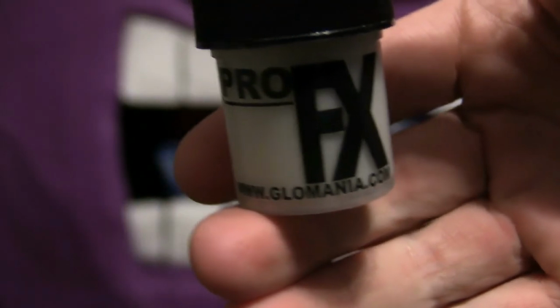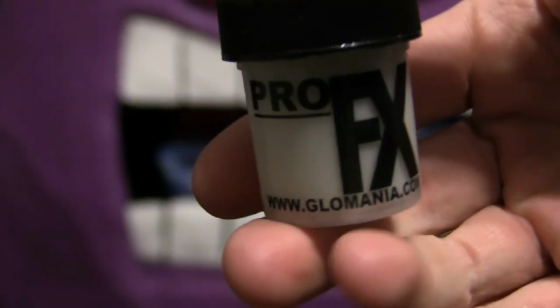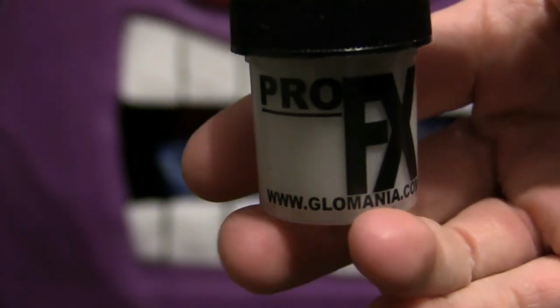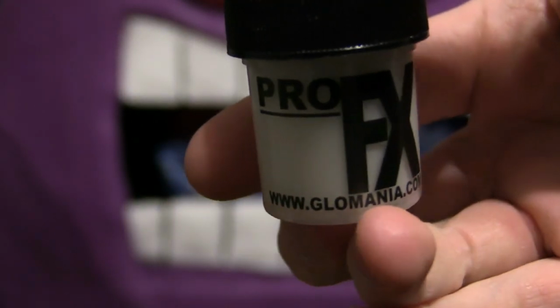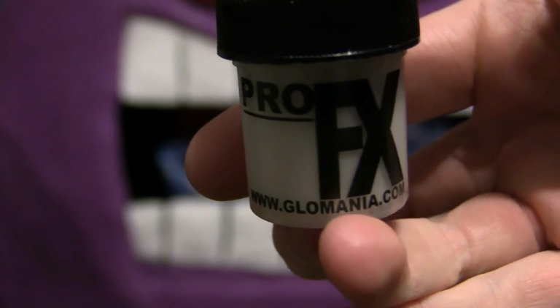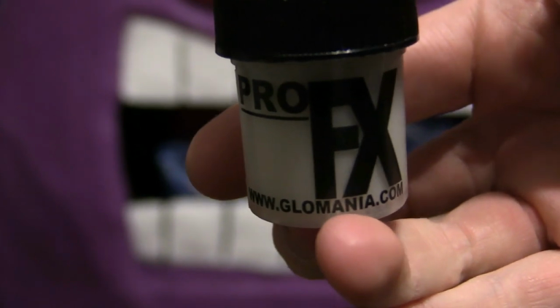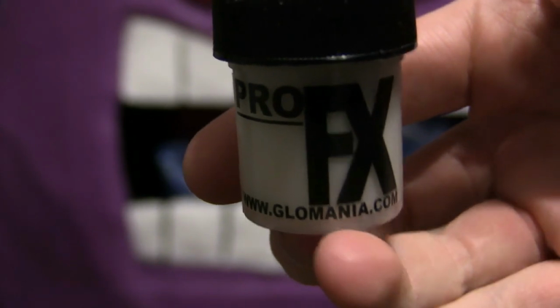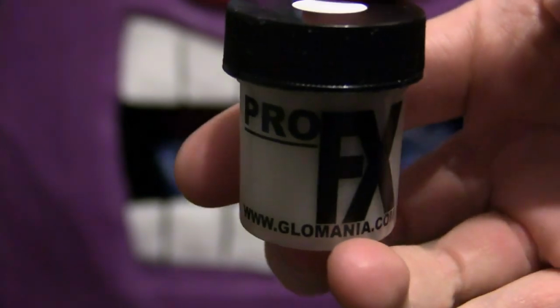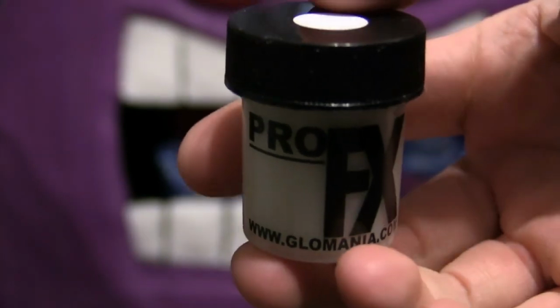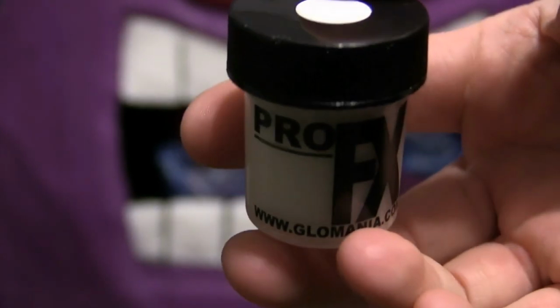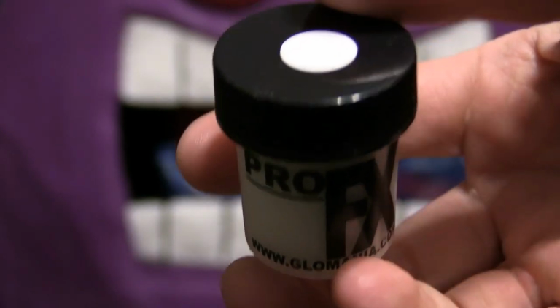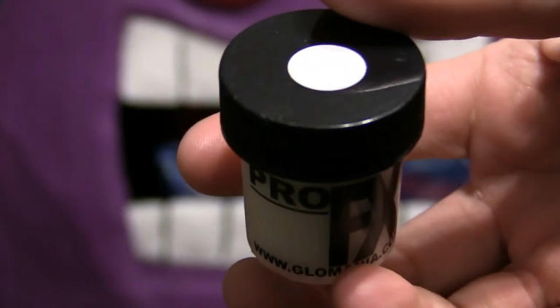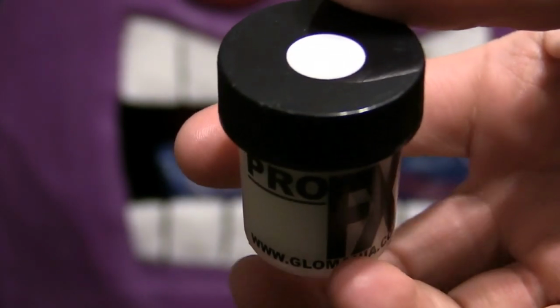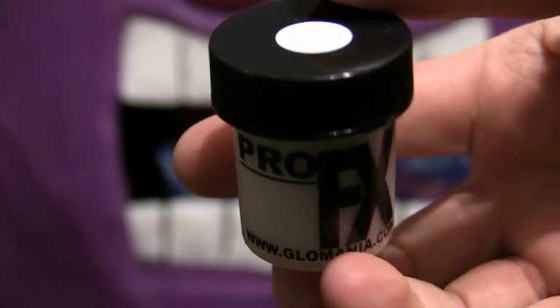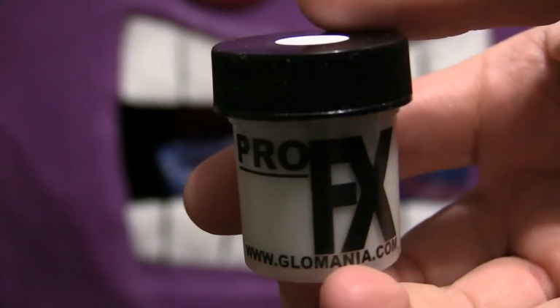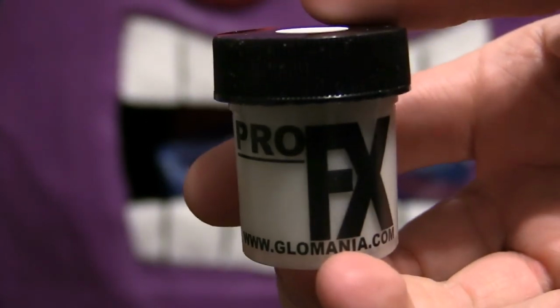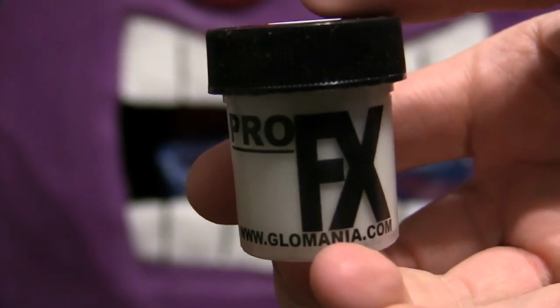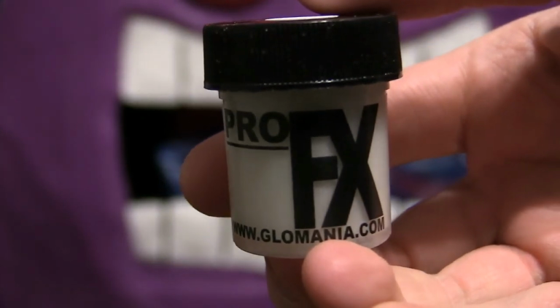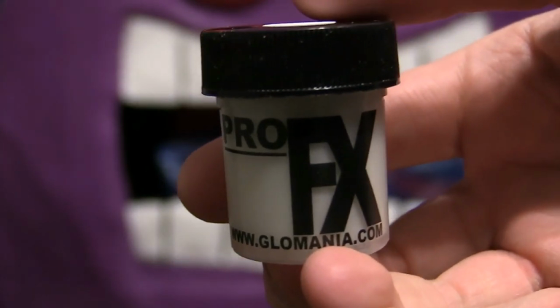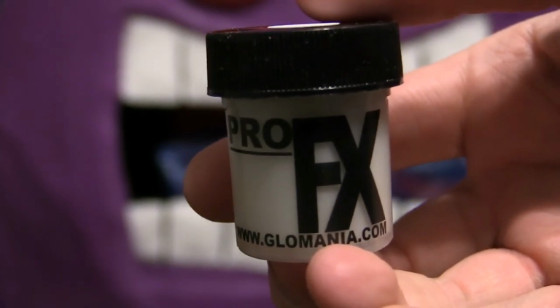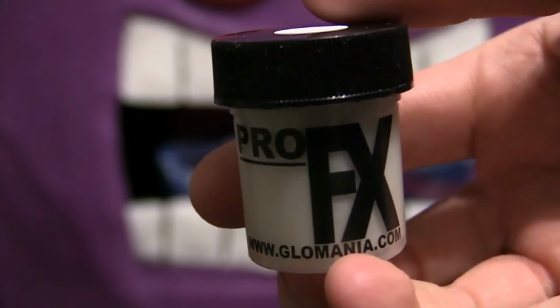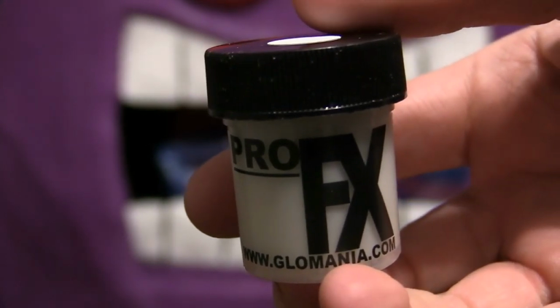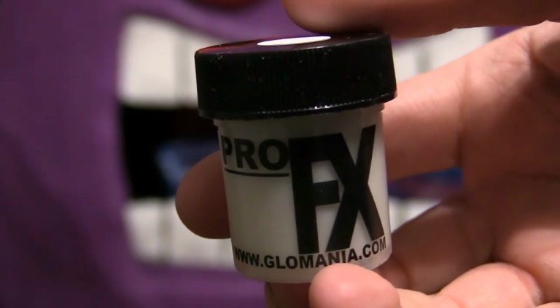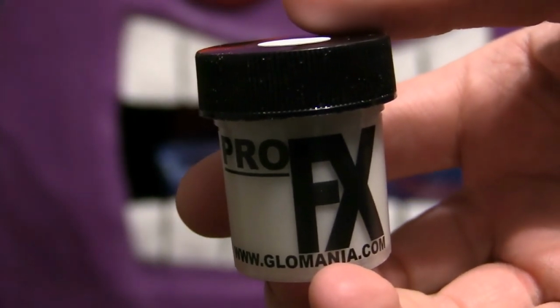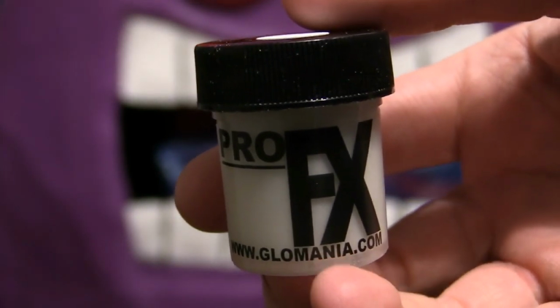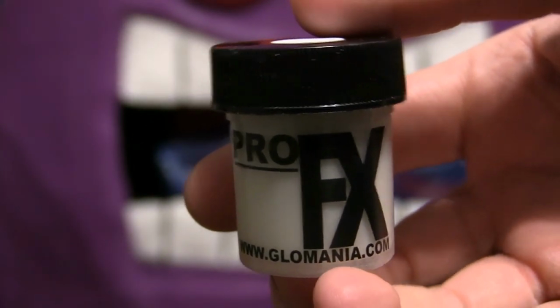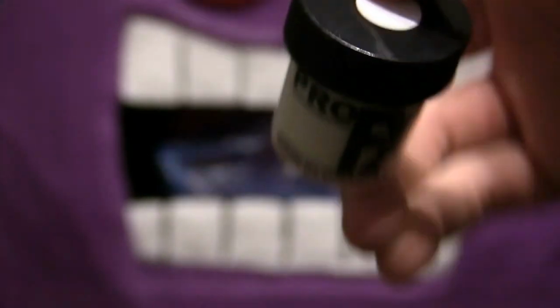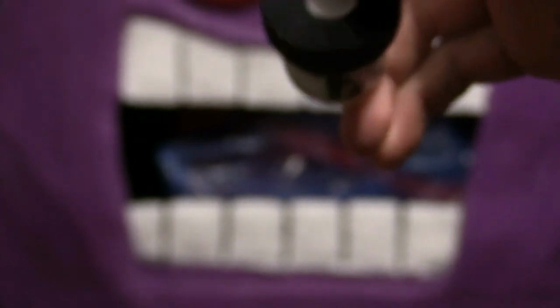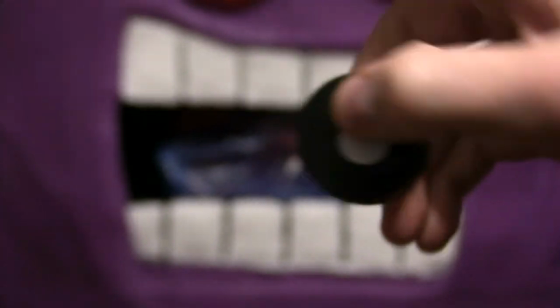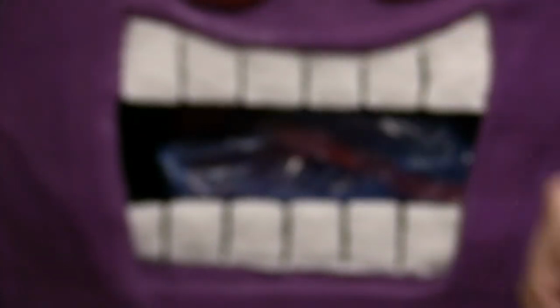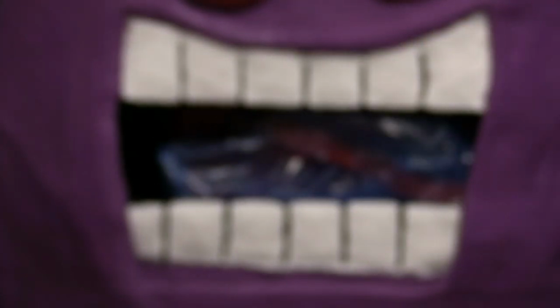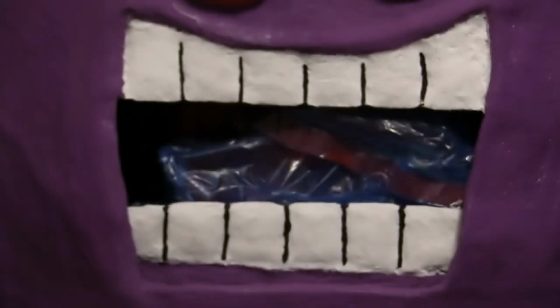Now we are going to put the white glow paint on his teeth, and then I will do the eyes next.